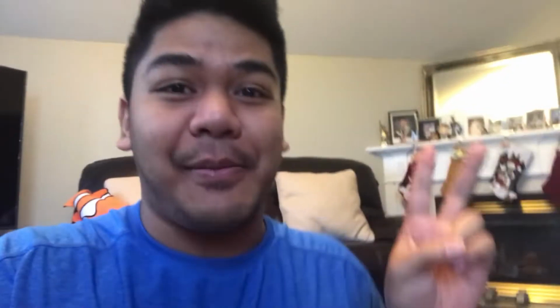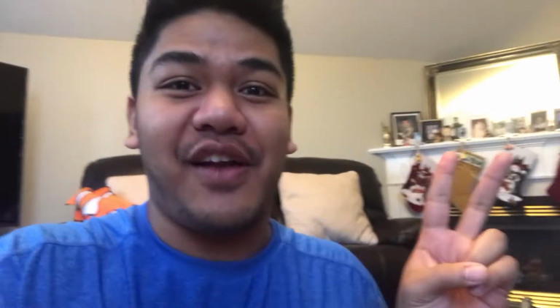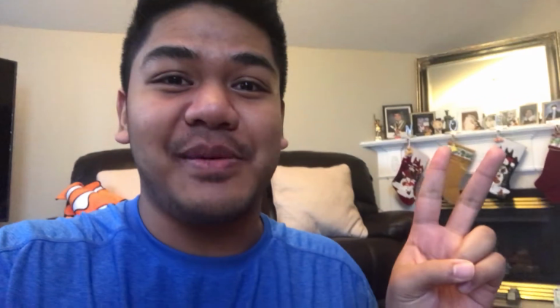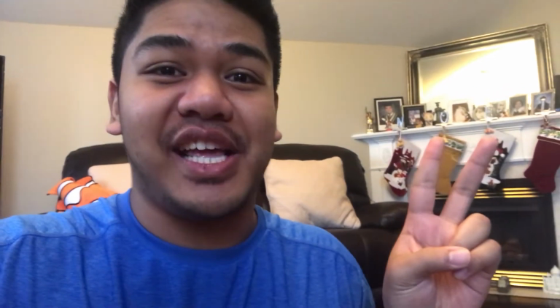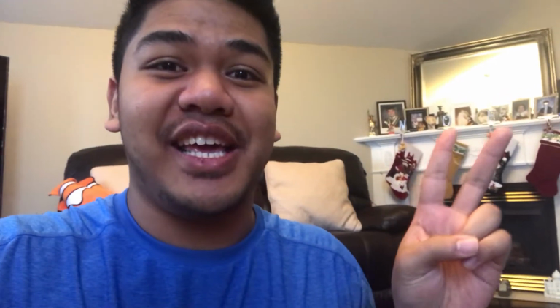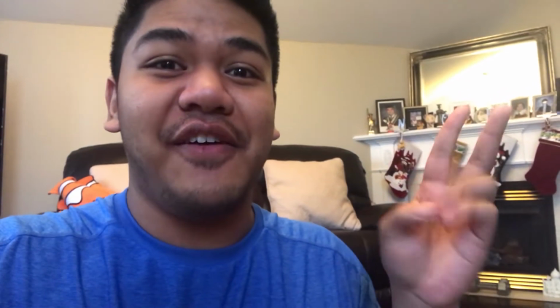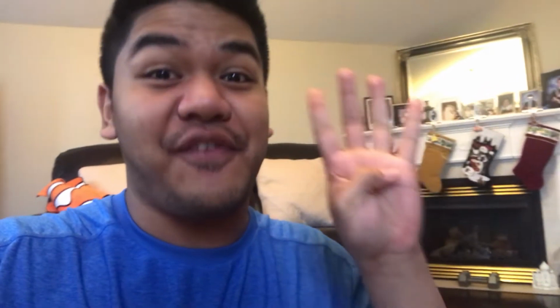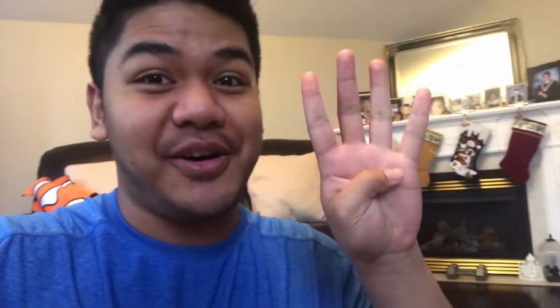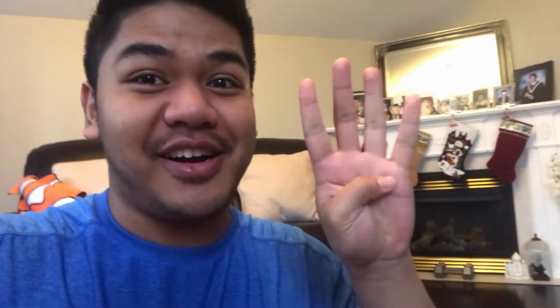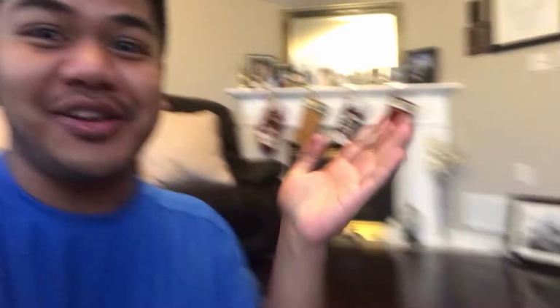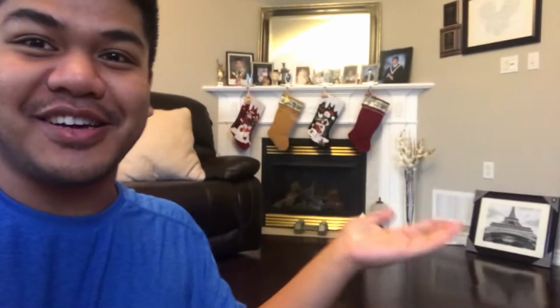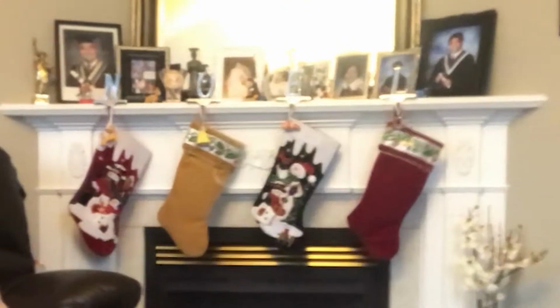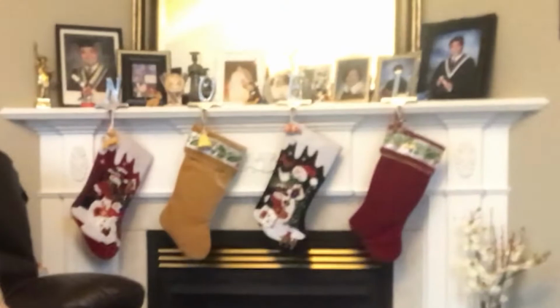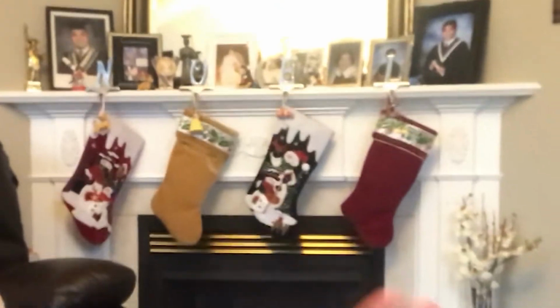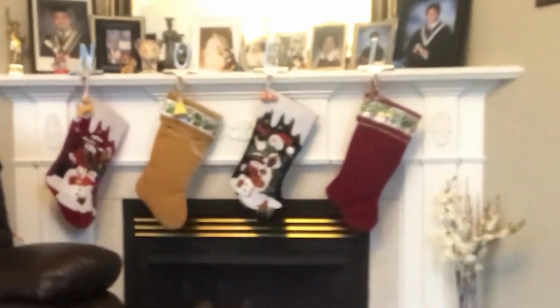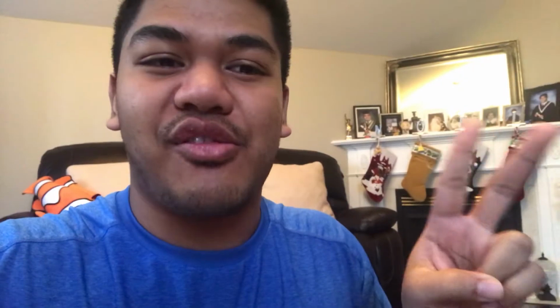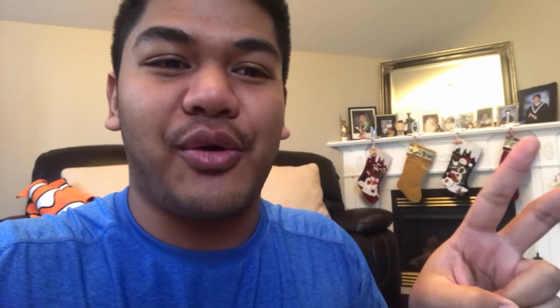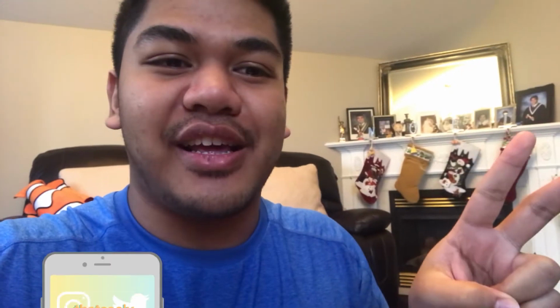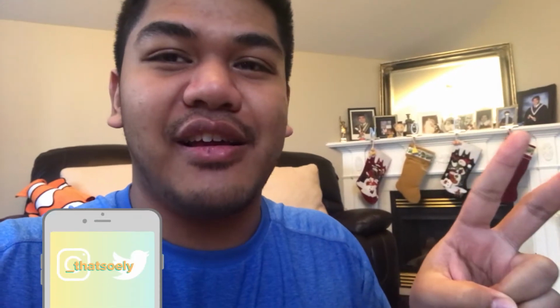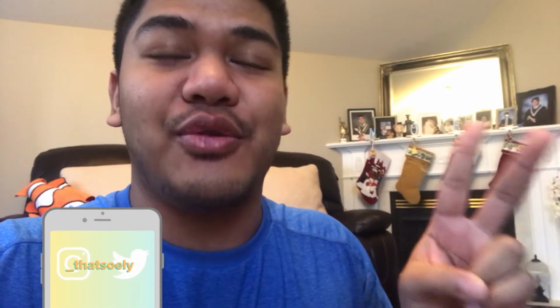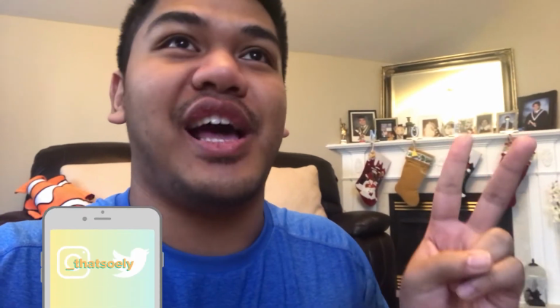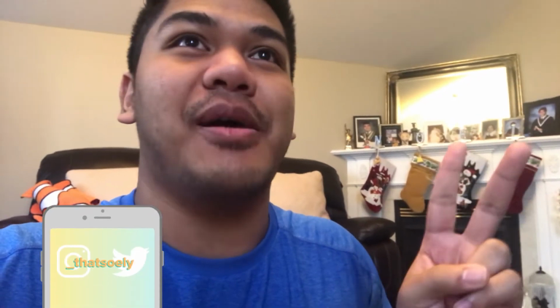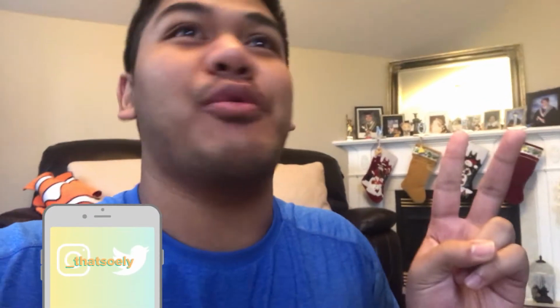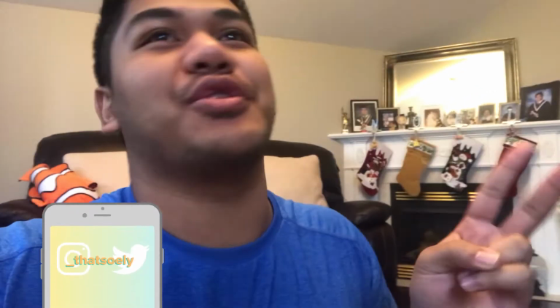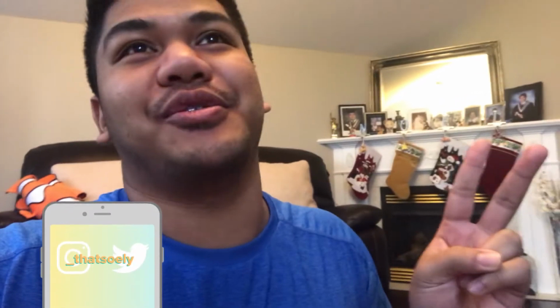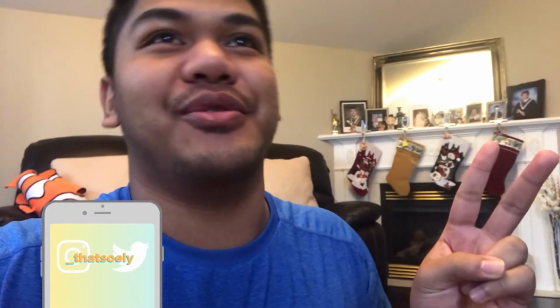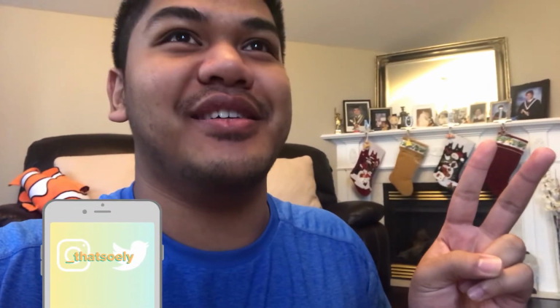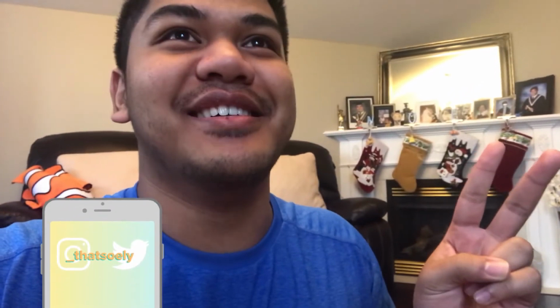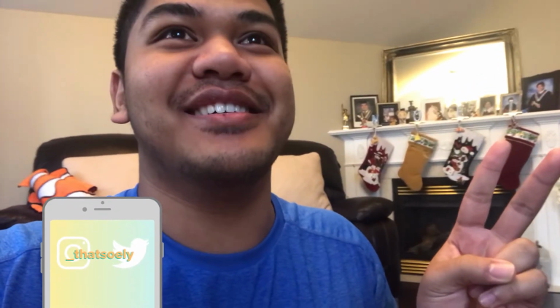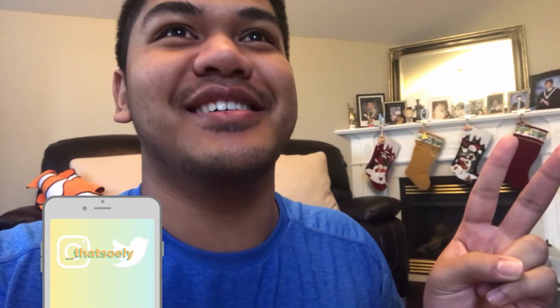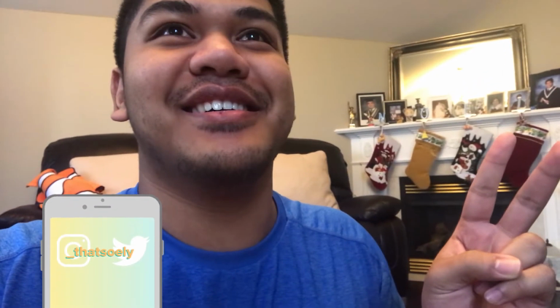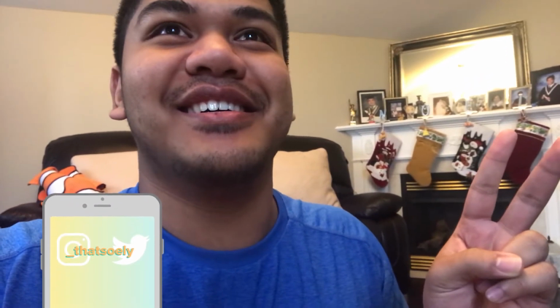Happy Vlogmas day four! Oh look, this is so nice. It's the morning. Do you wanna say hi, mom? I will show you. Just don't show me.